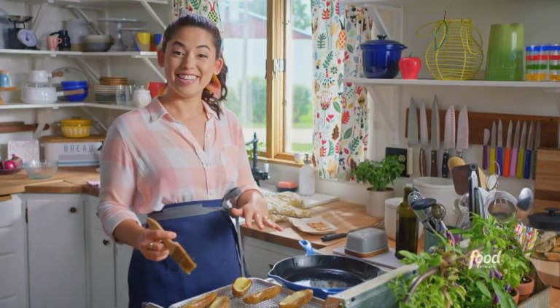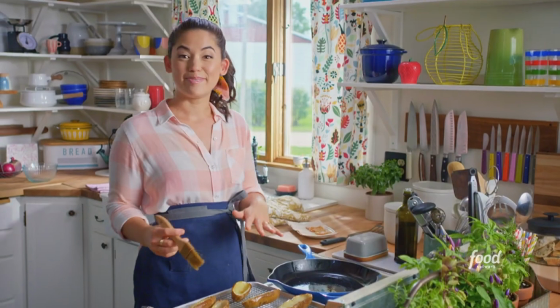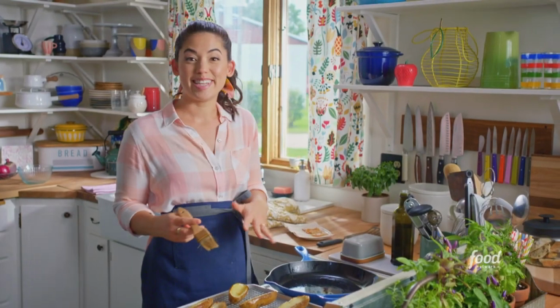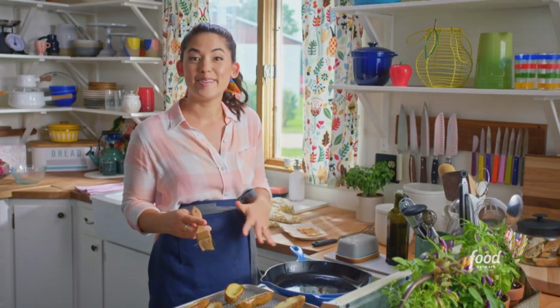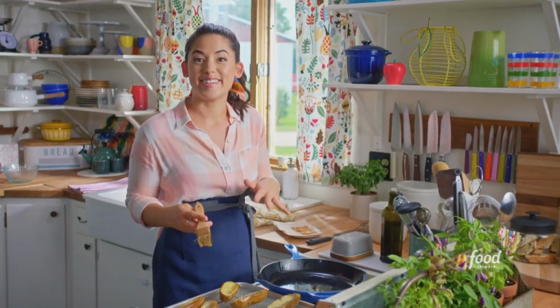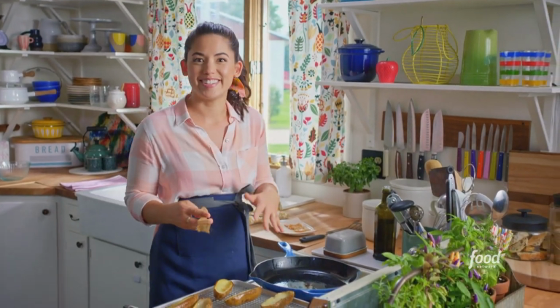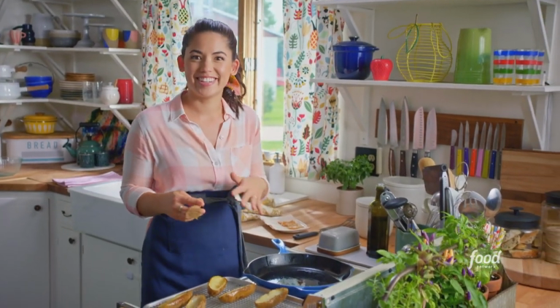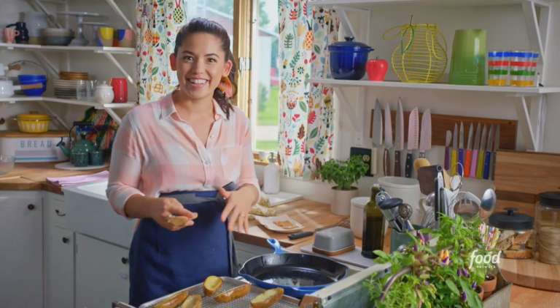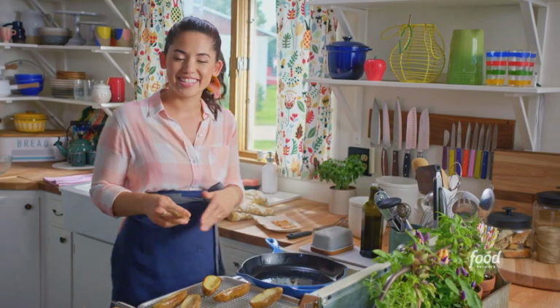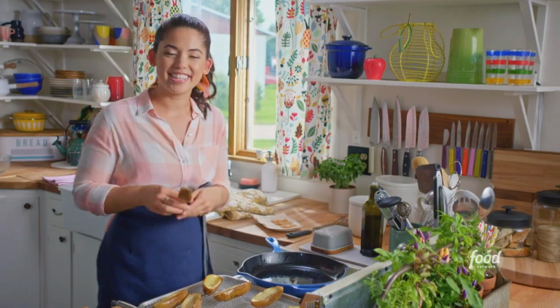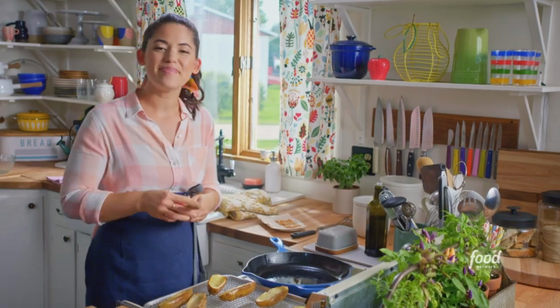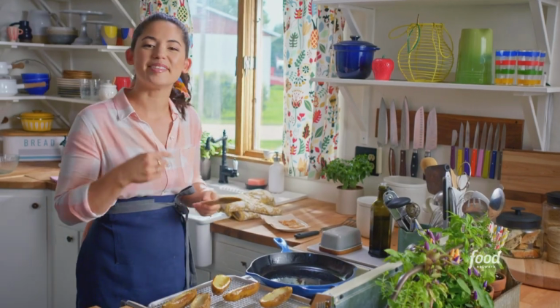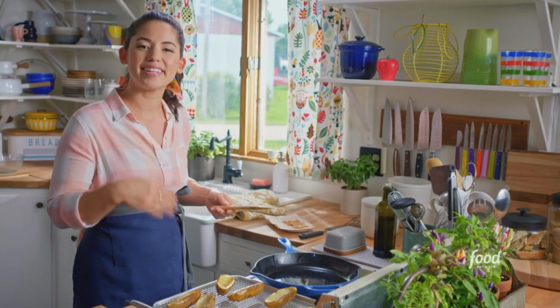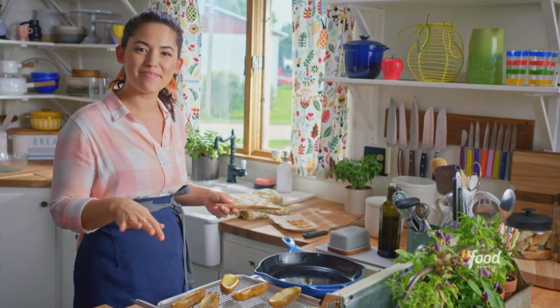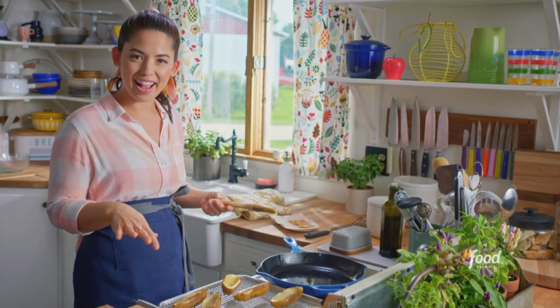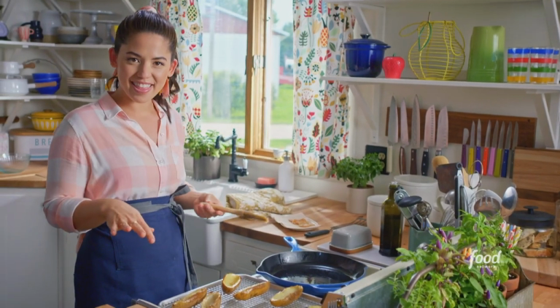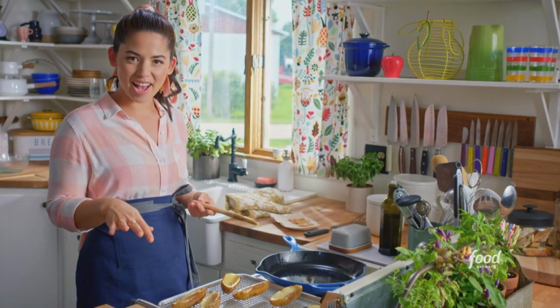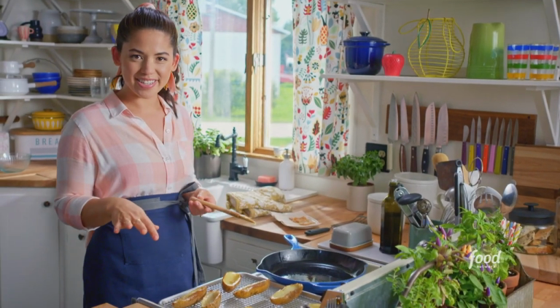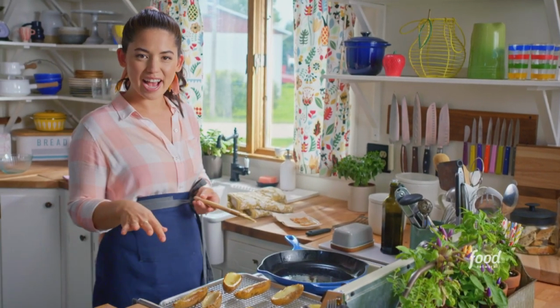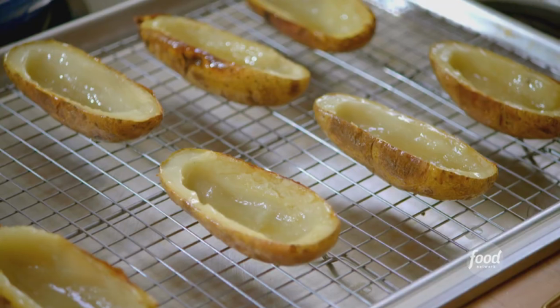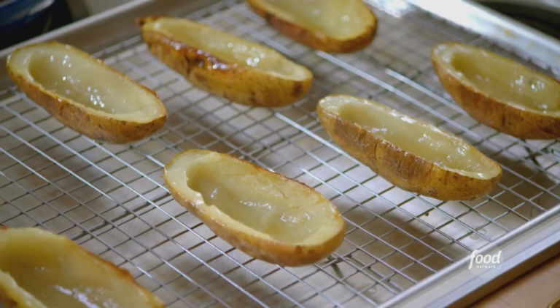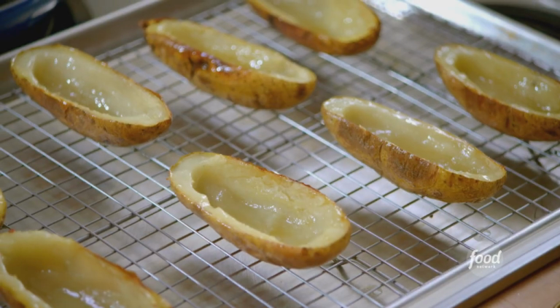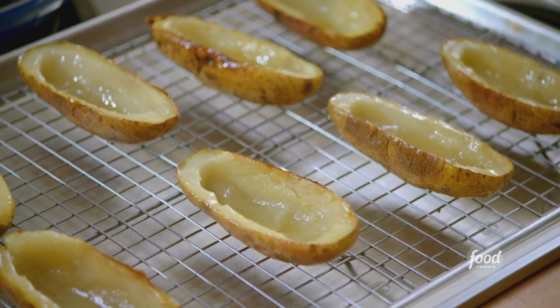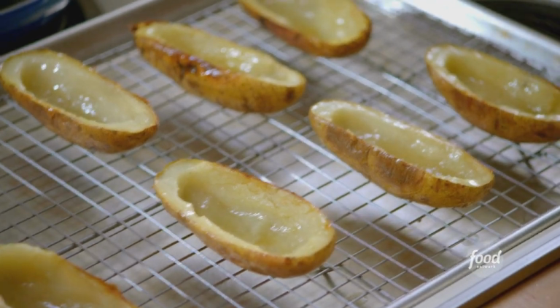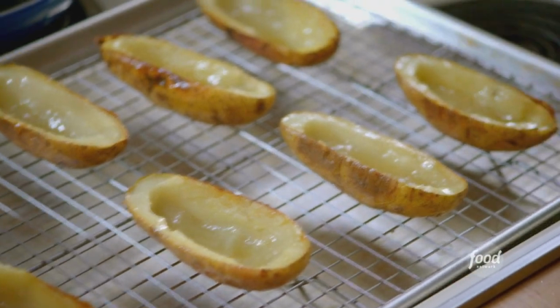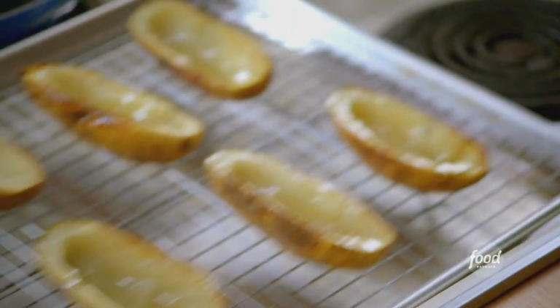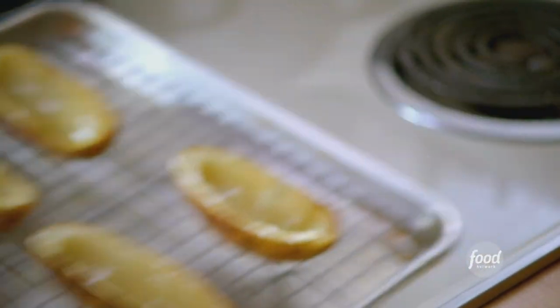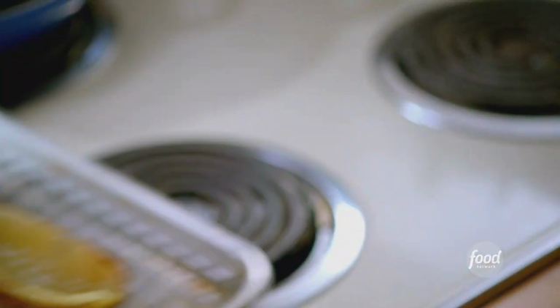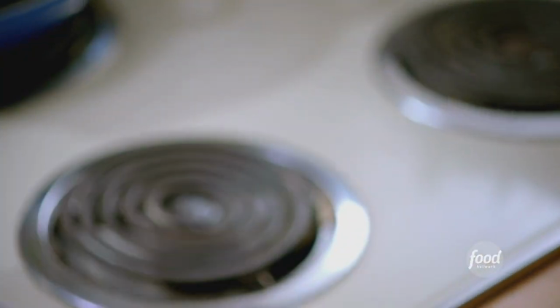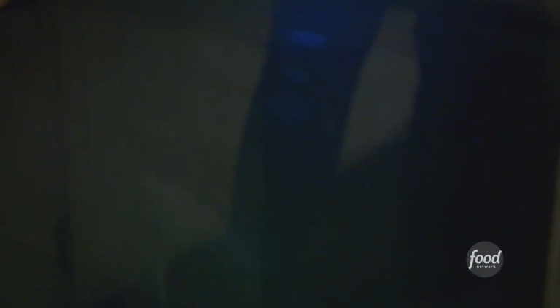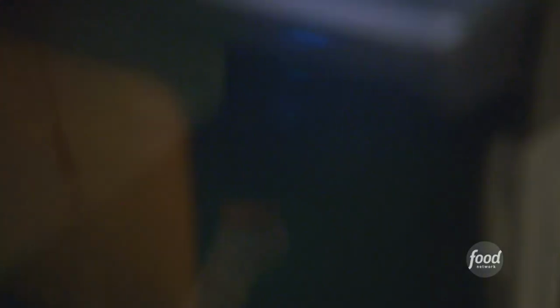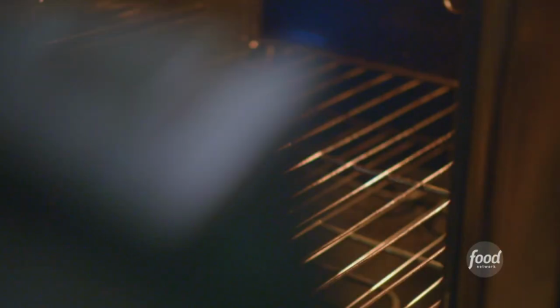These potatoes are good and glossy. I'll stick them back in the oven now for a few minutes so that they can get extra crispy.